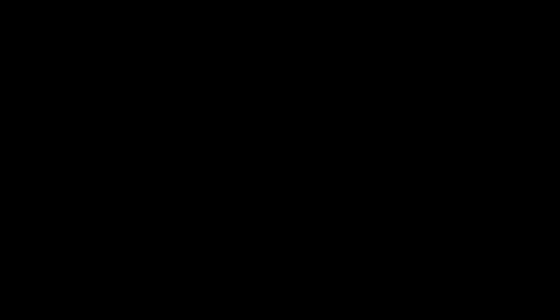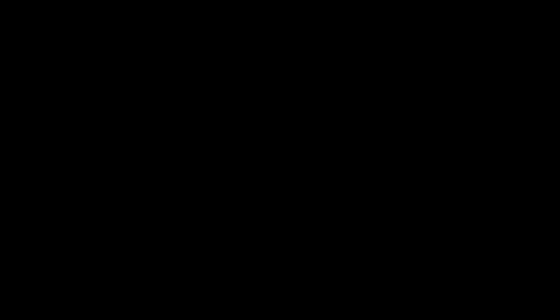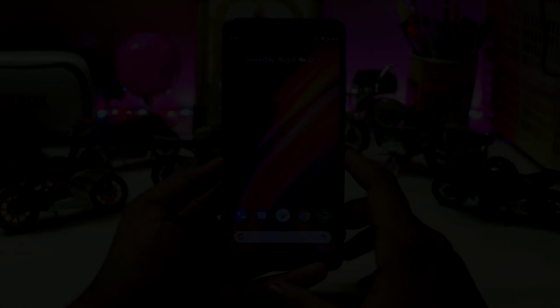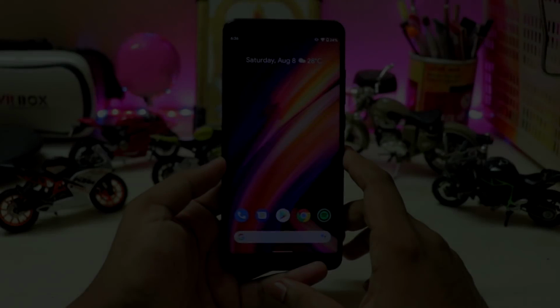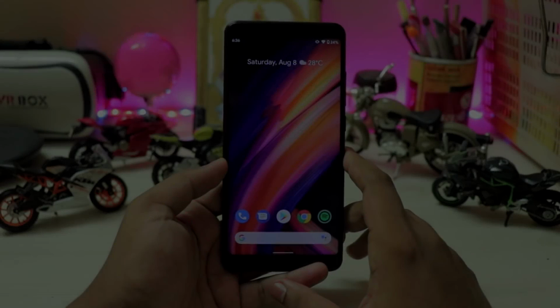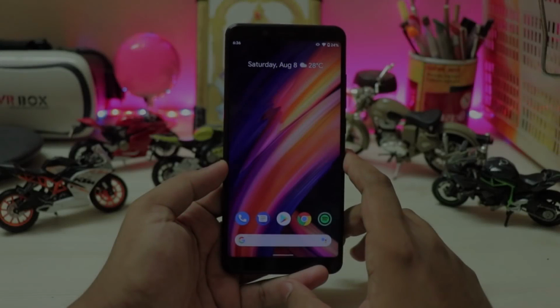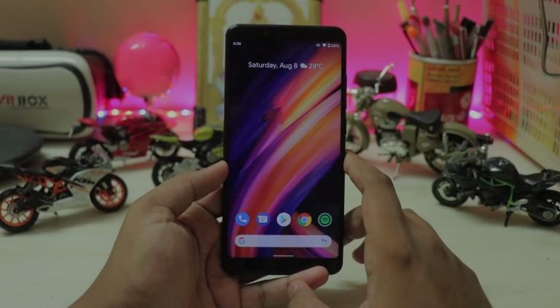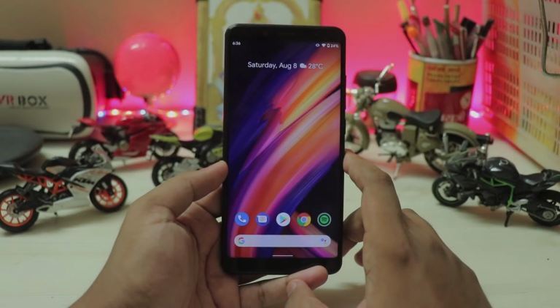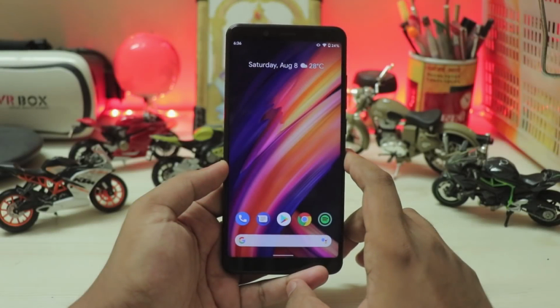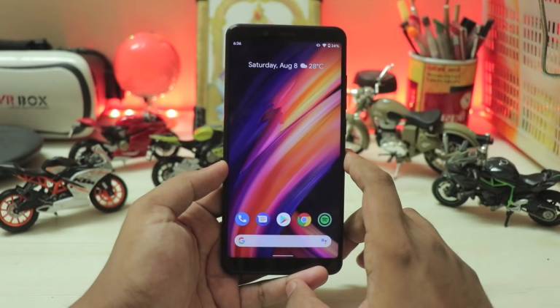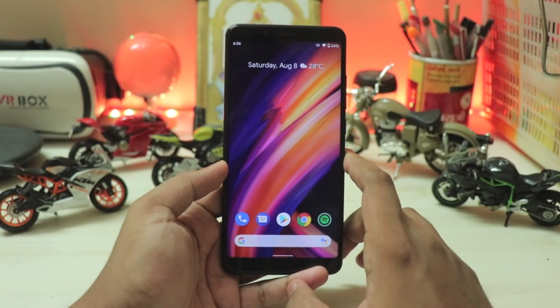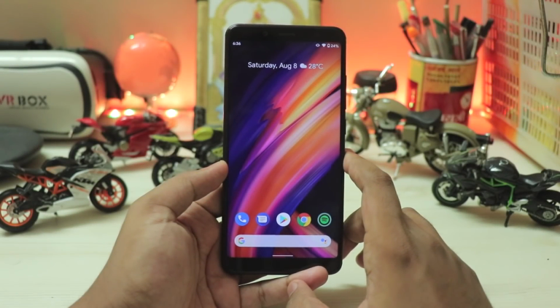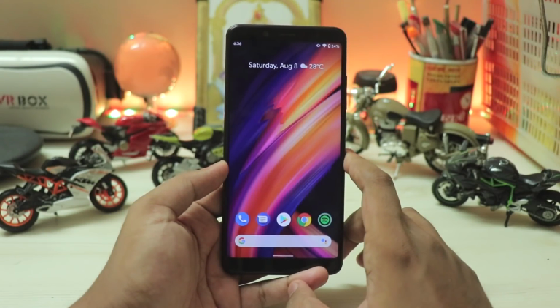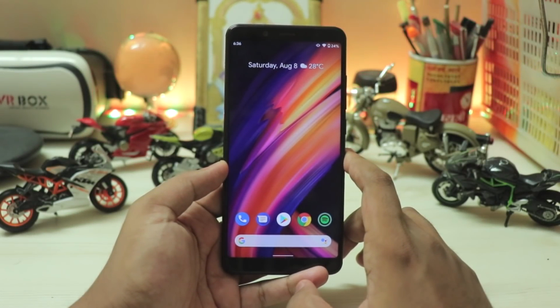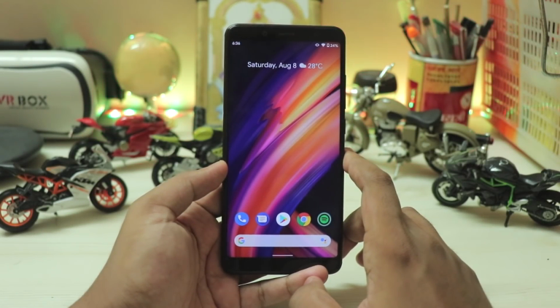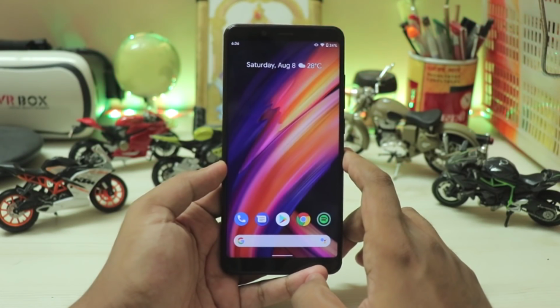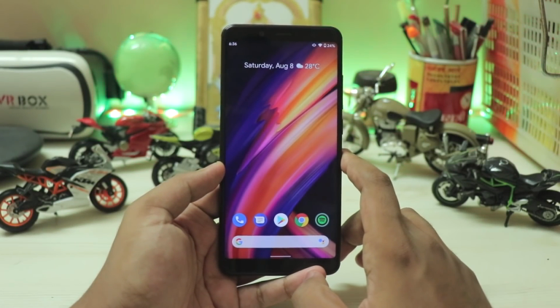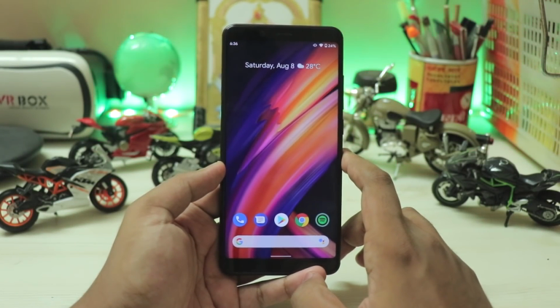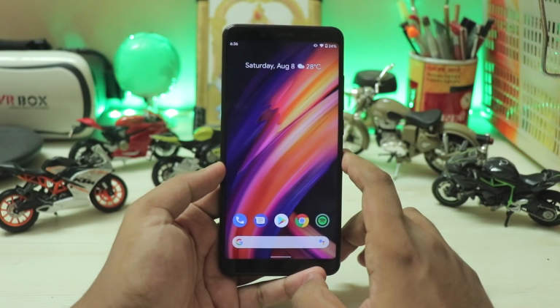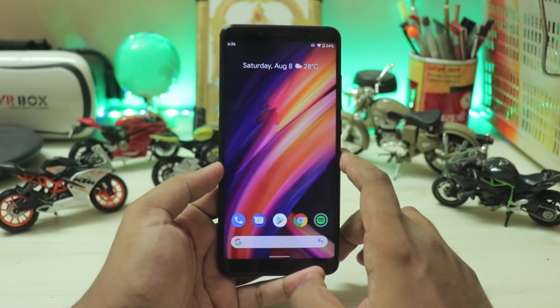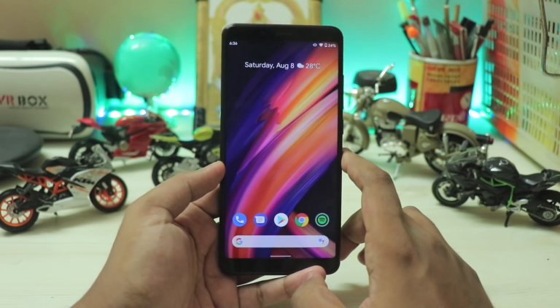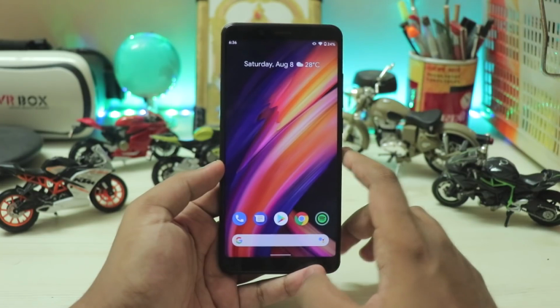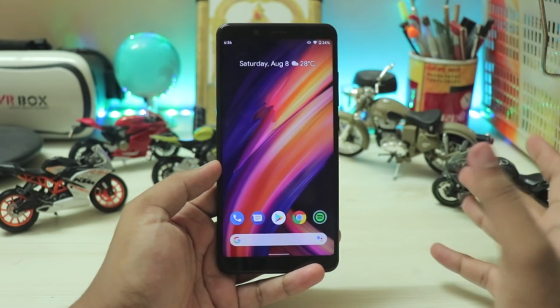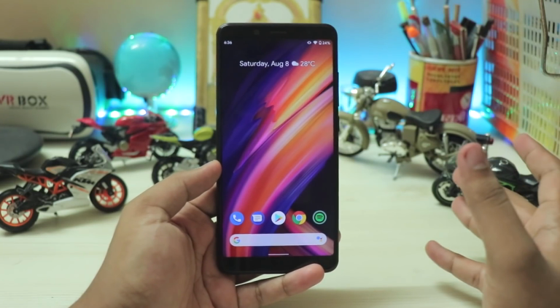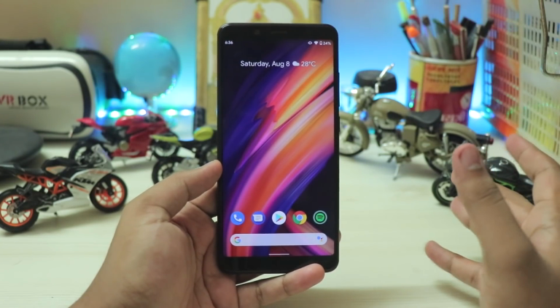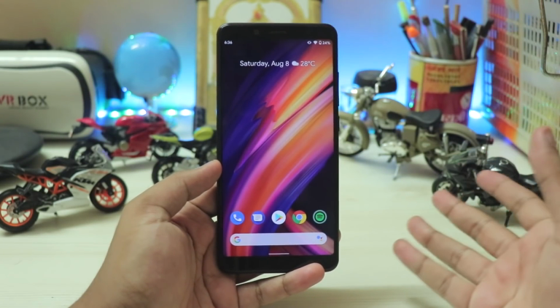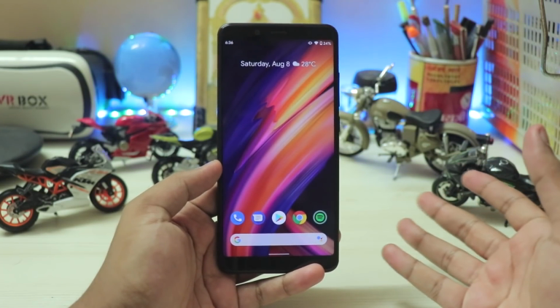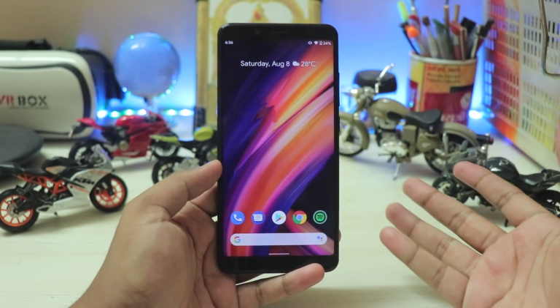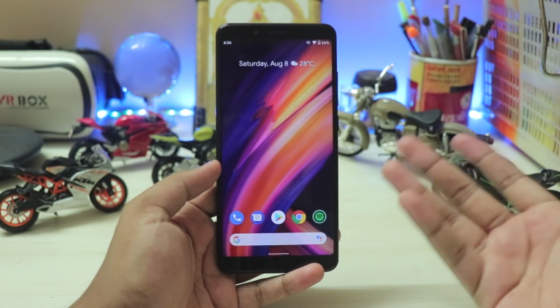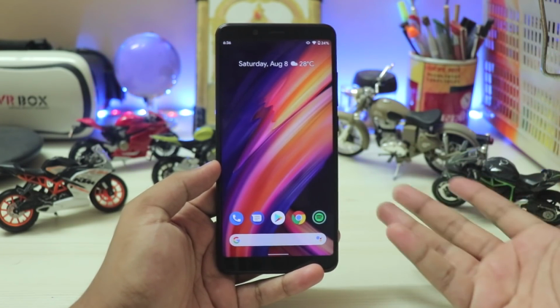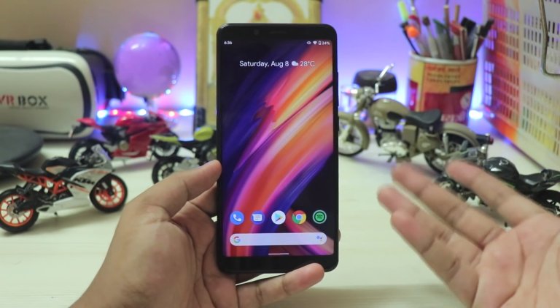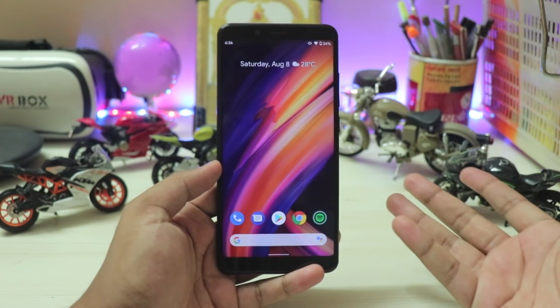What is going on guys, welcome back to another video. Today's video we're taking a look at Android 11 Final Beta GSI.